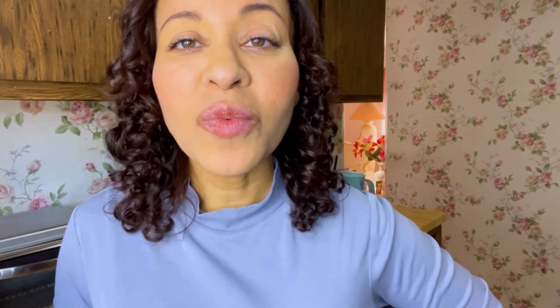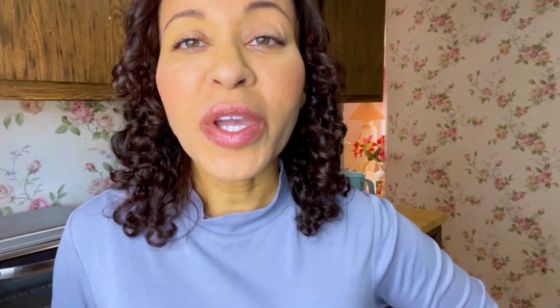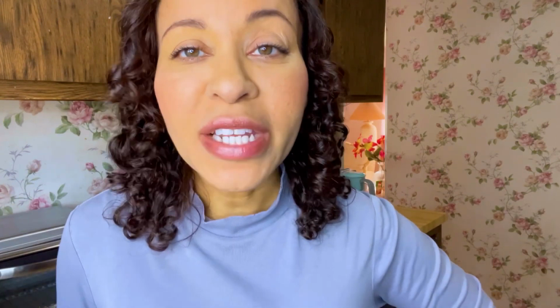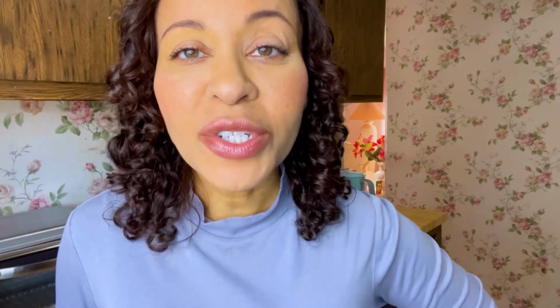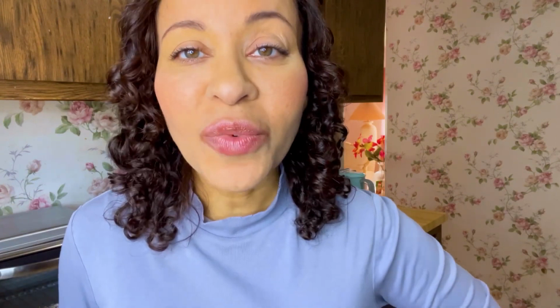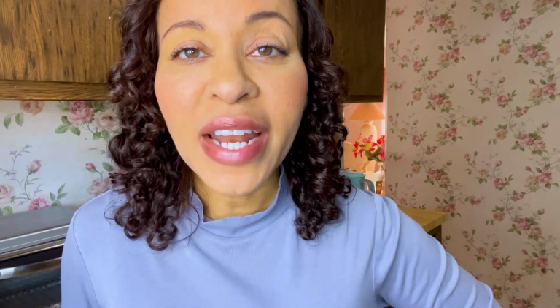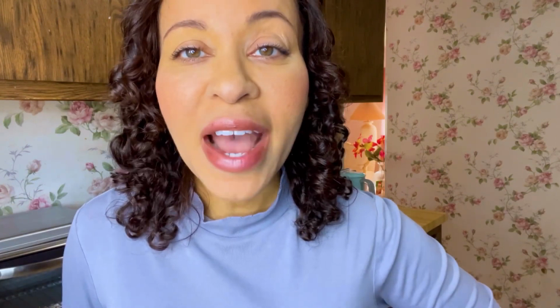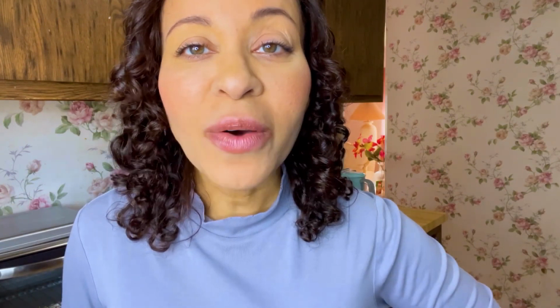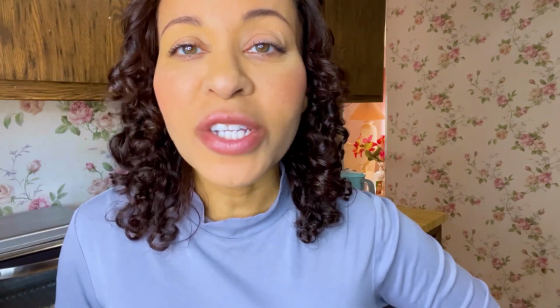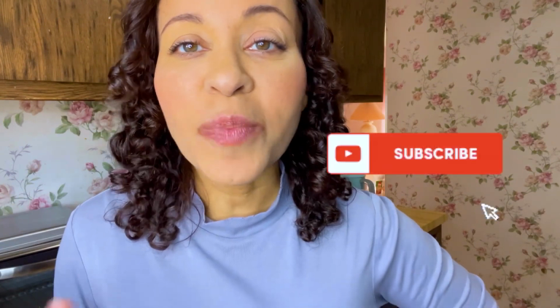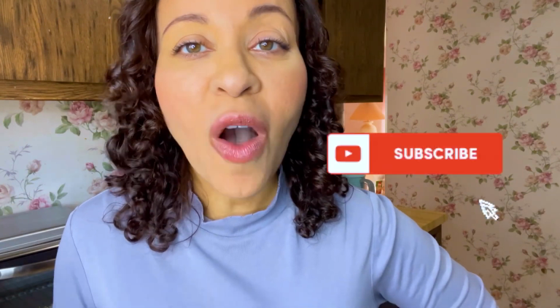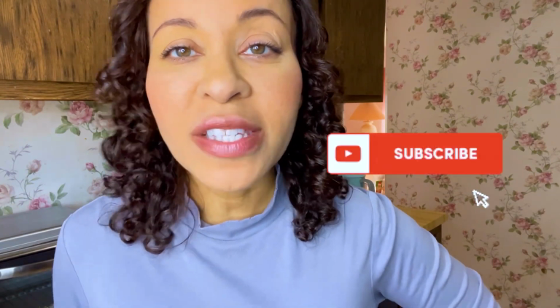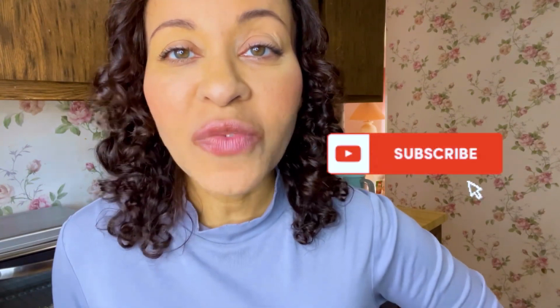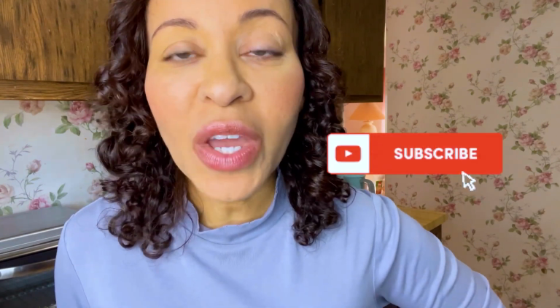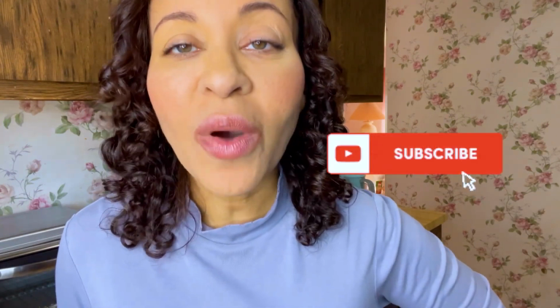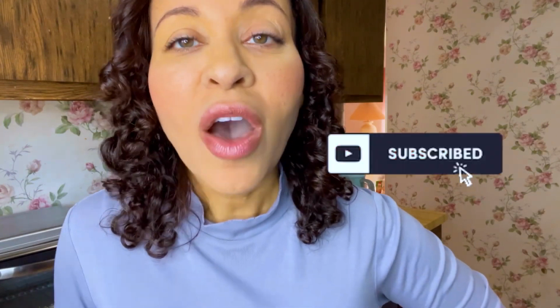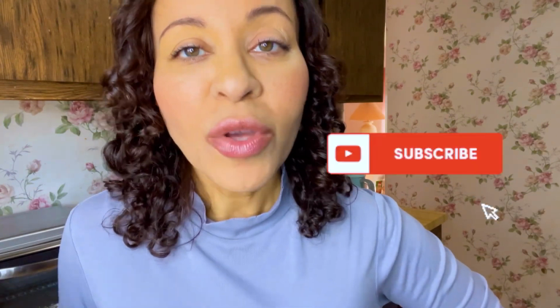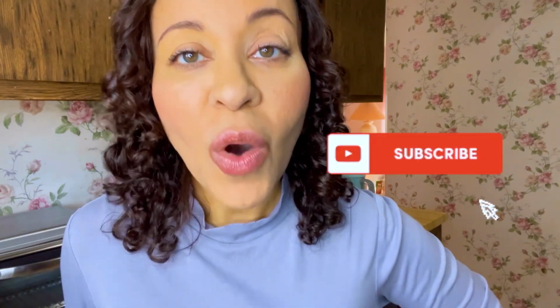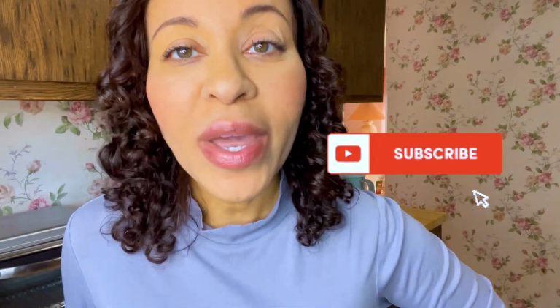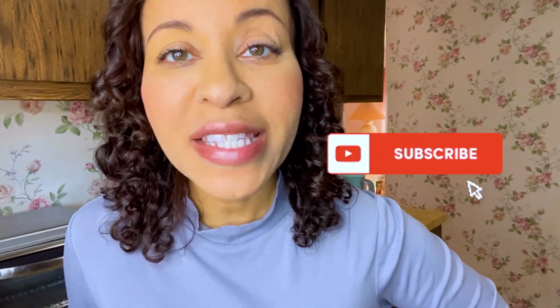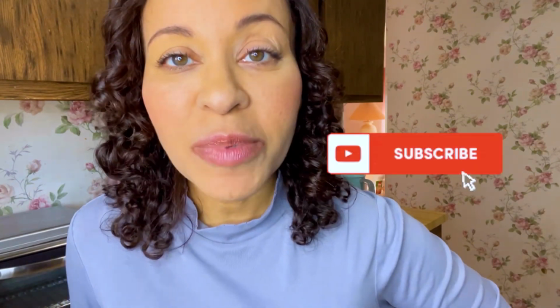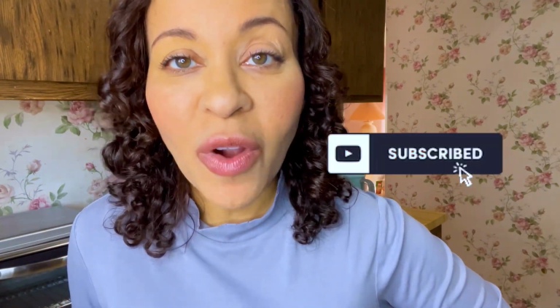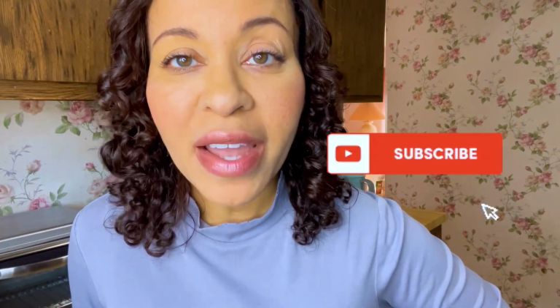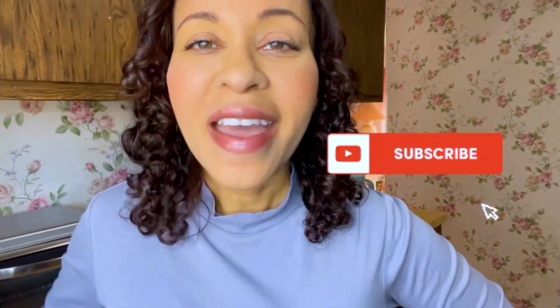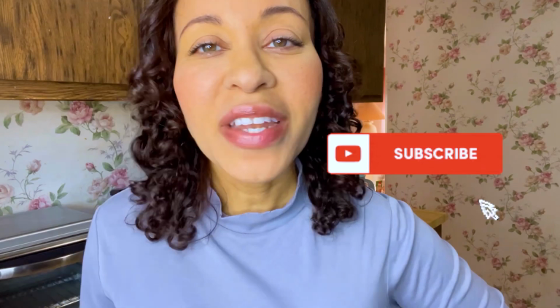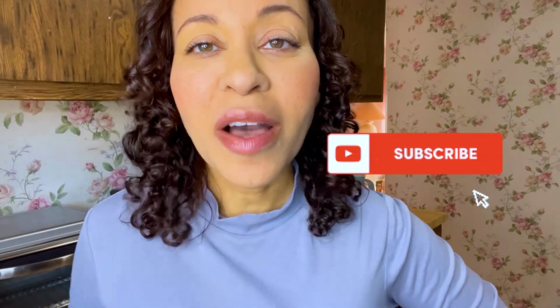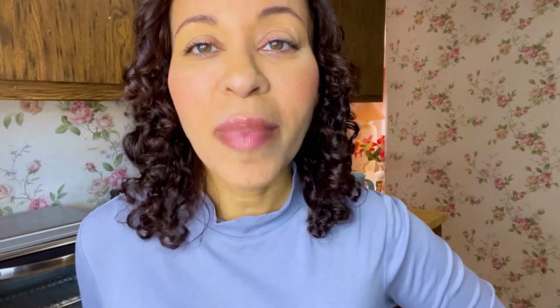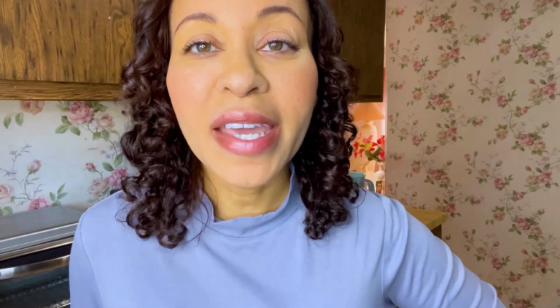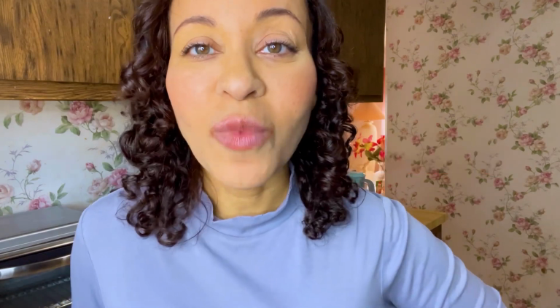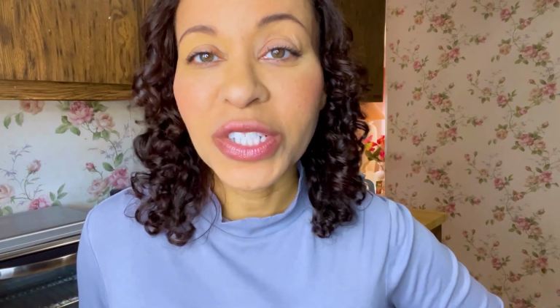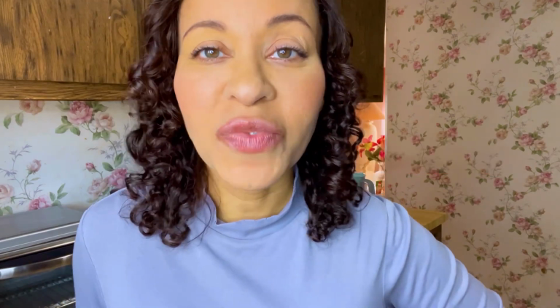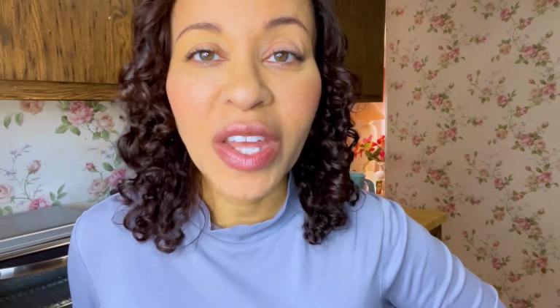If you're not subscribed, then what you need to do right now is just pause this video, go hit subscribe, and then come back and watch this video.